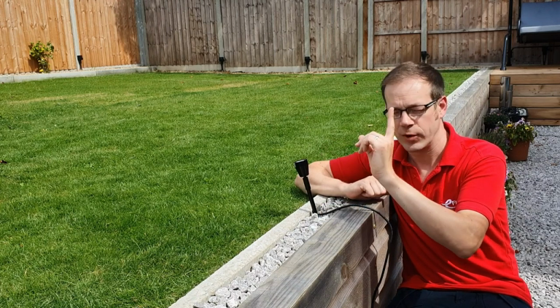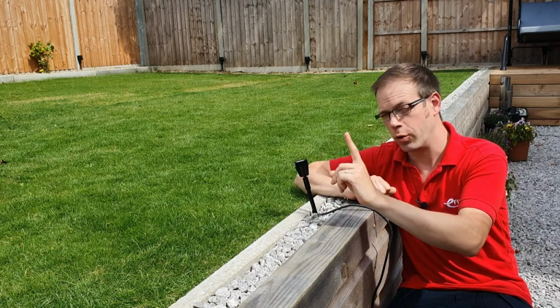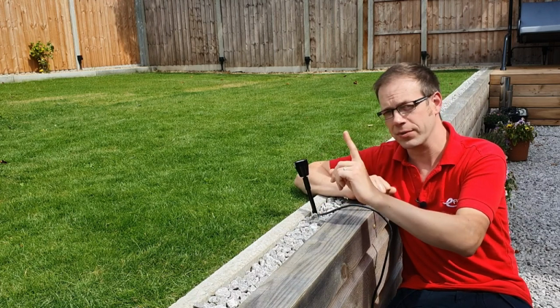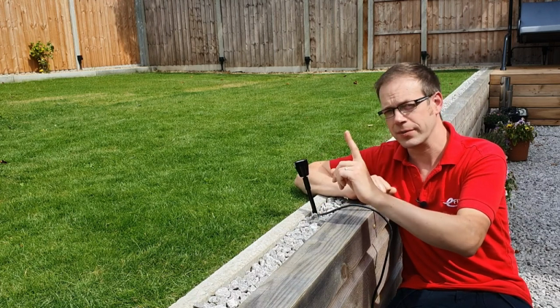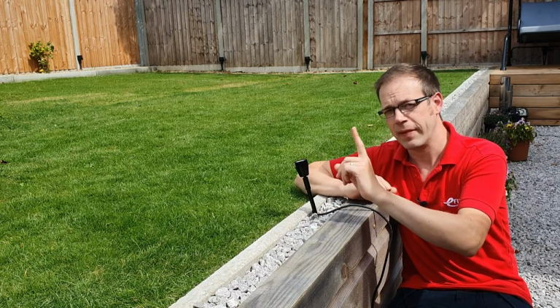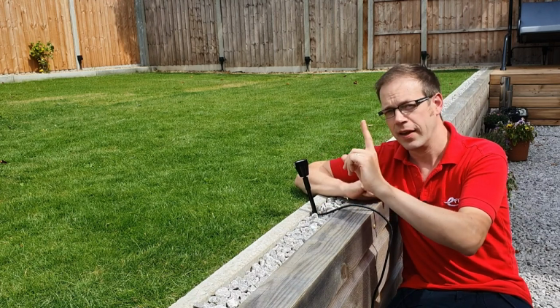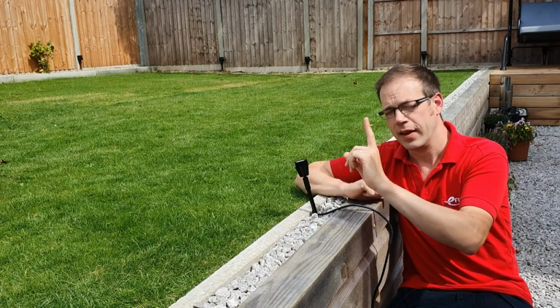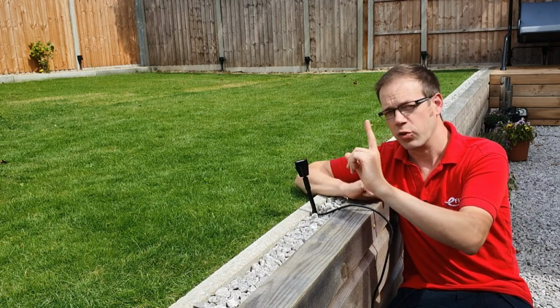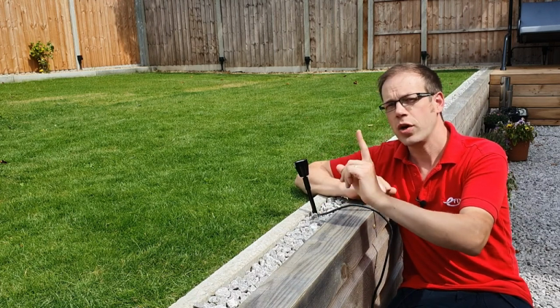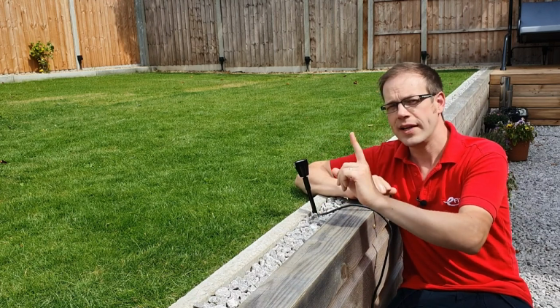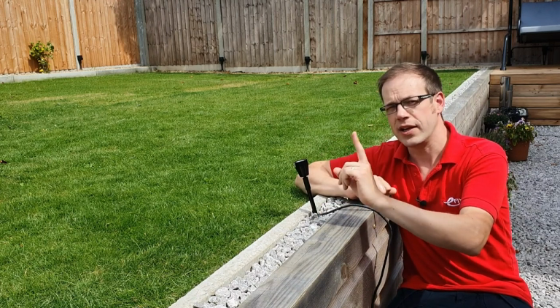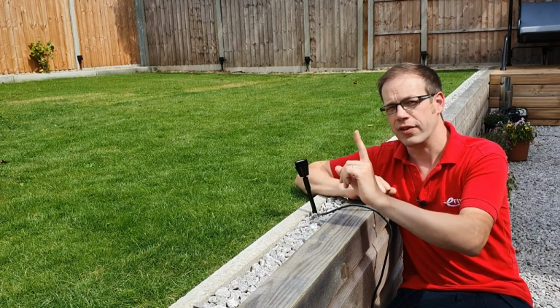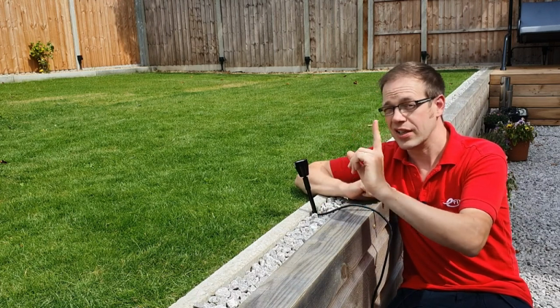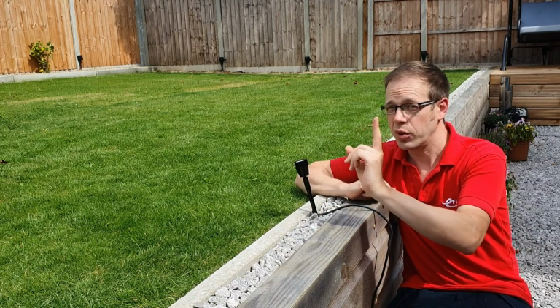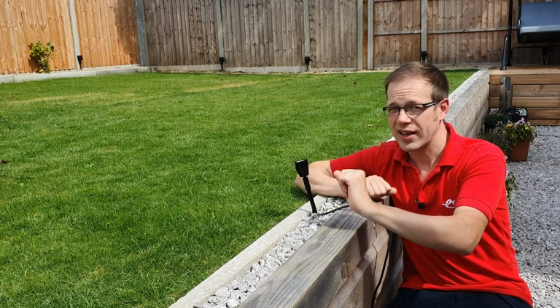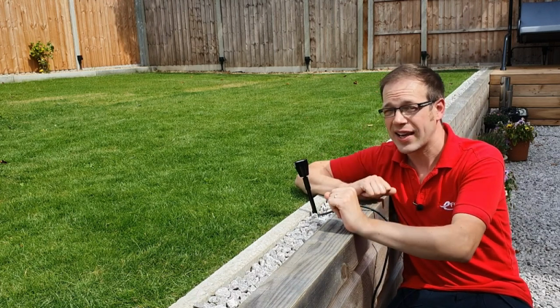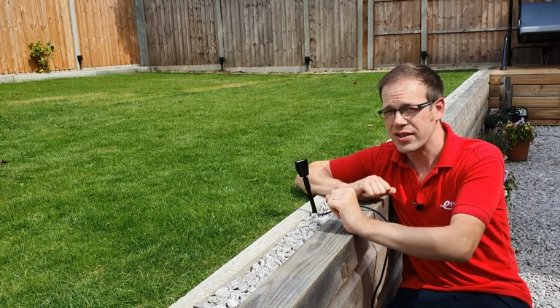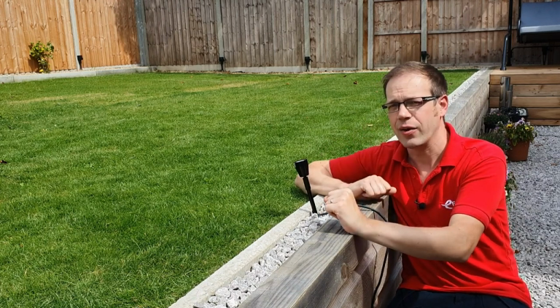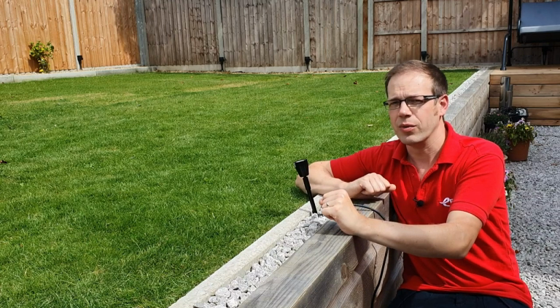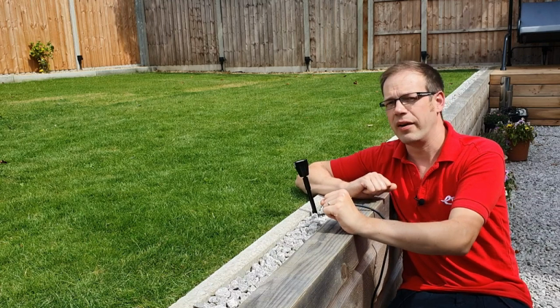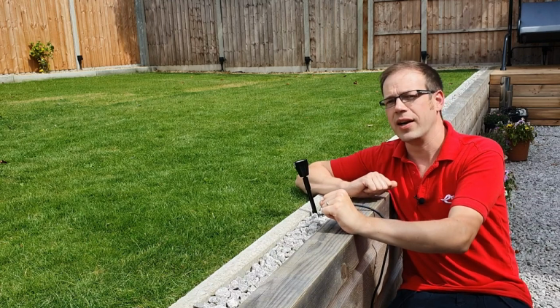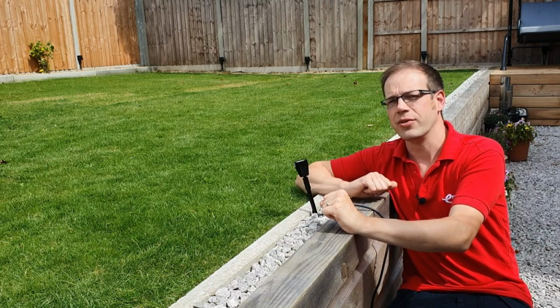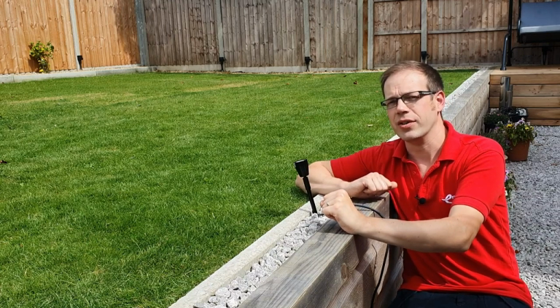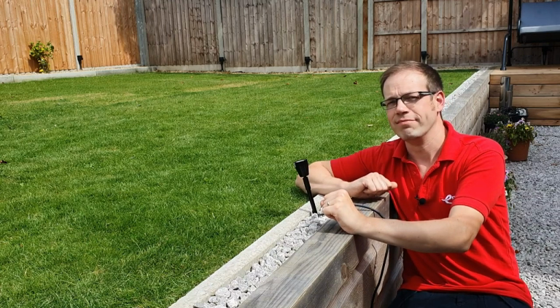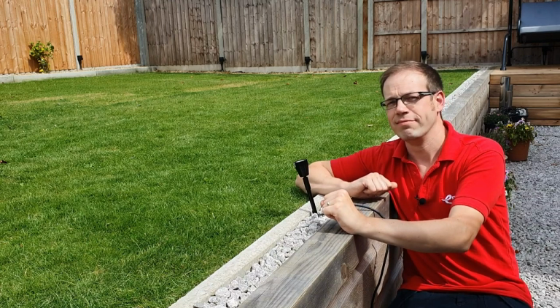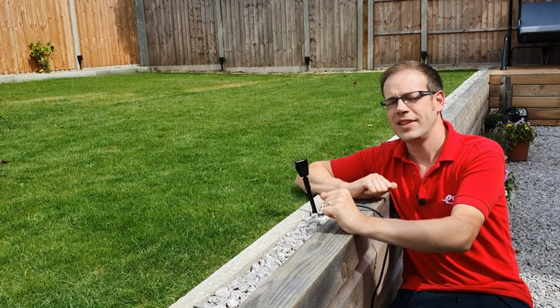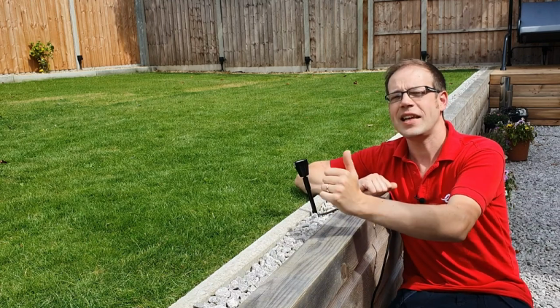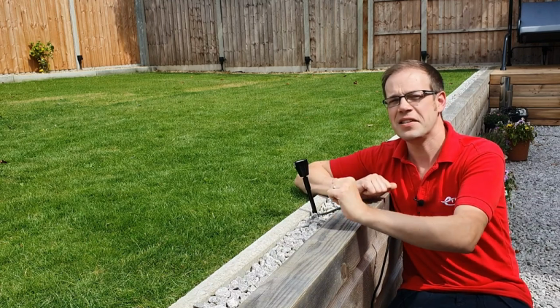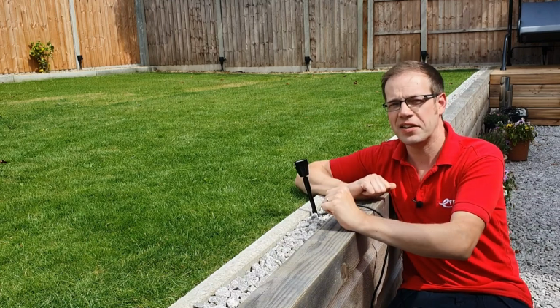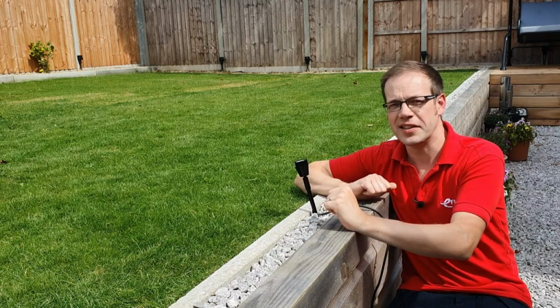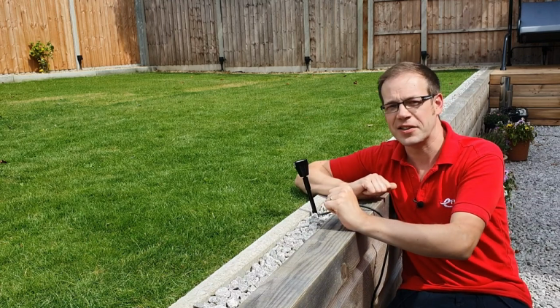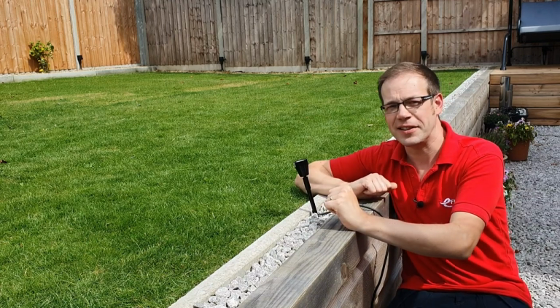Almost. There's one major difference, and it's one that can catch out the unwary electrician. Let's head inside to discuss it.